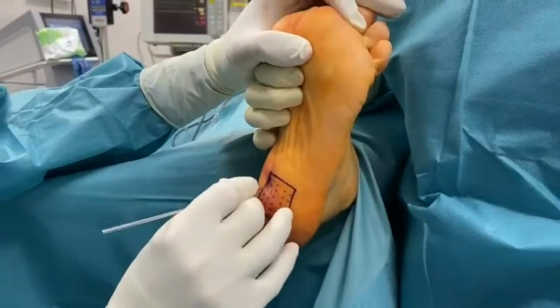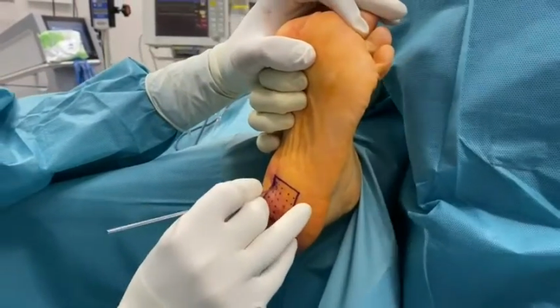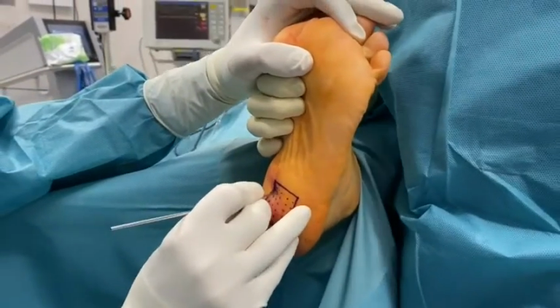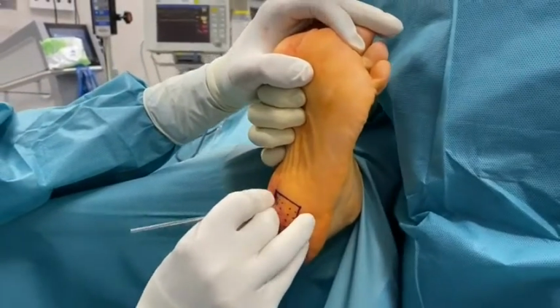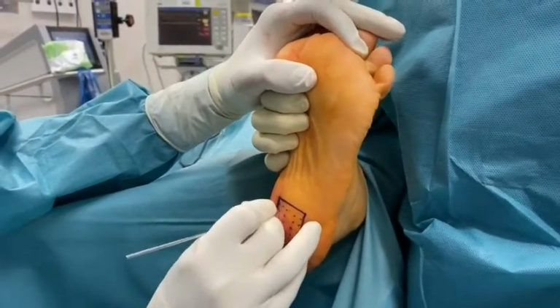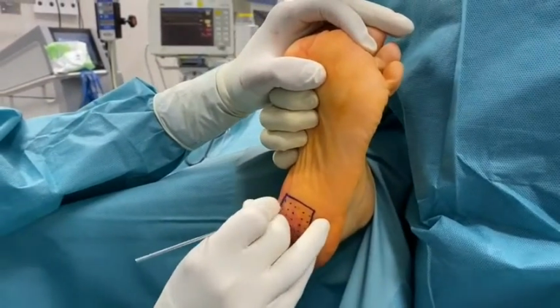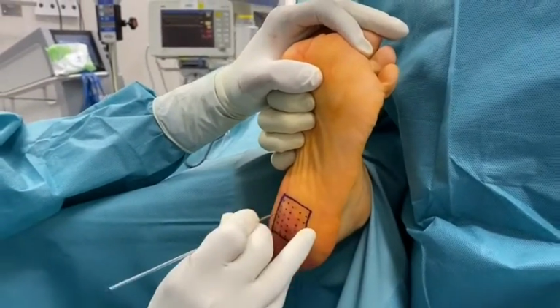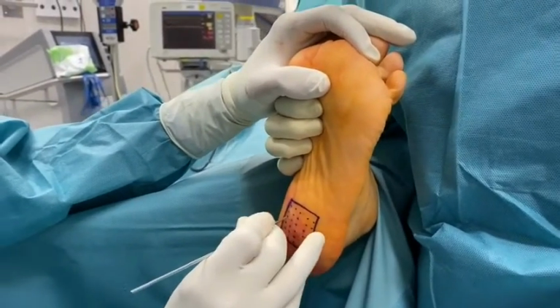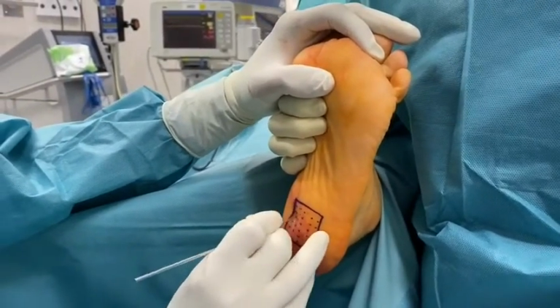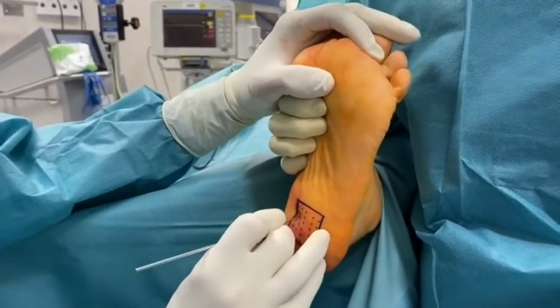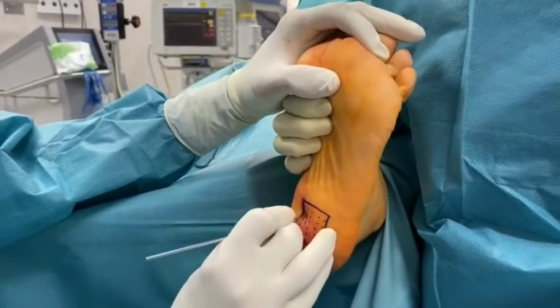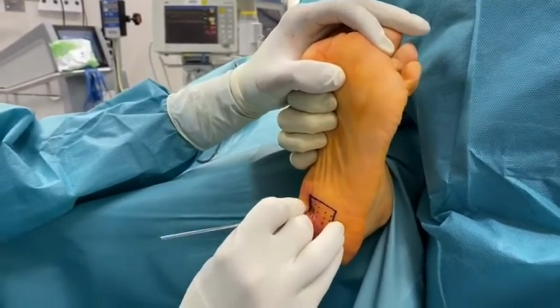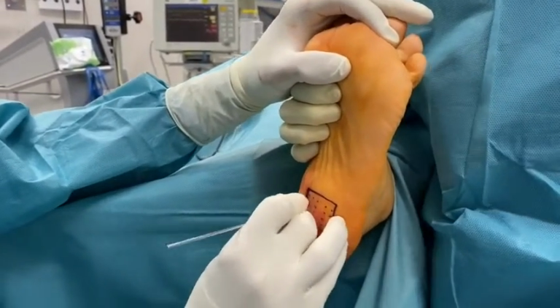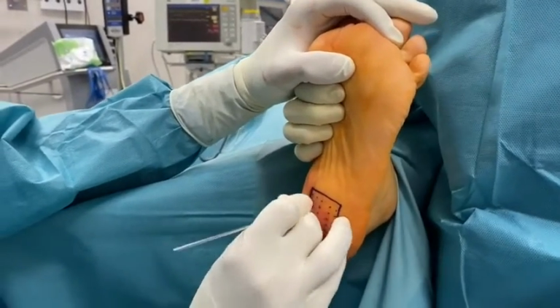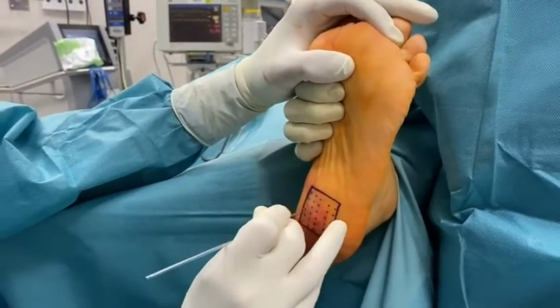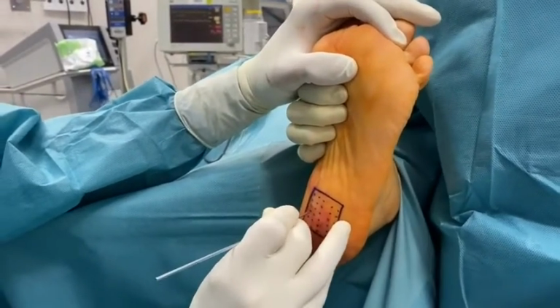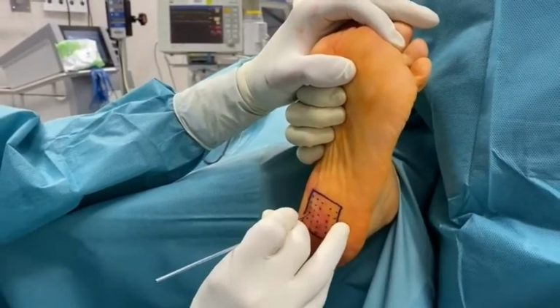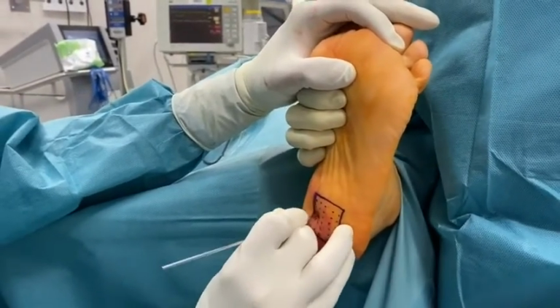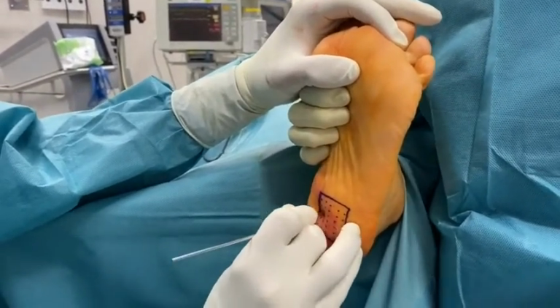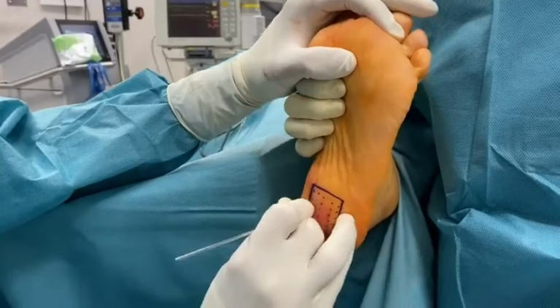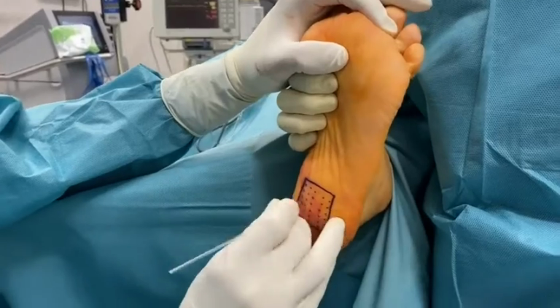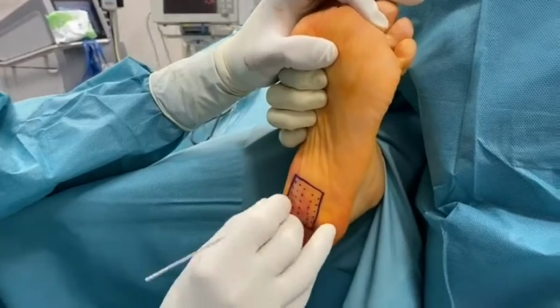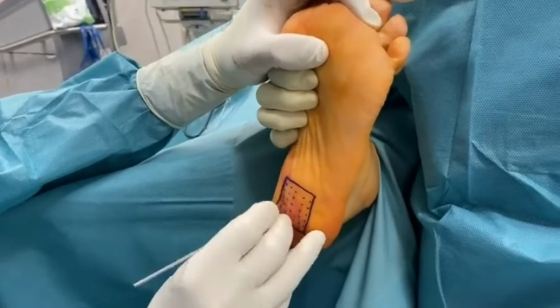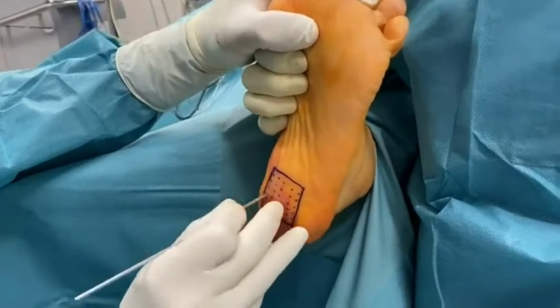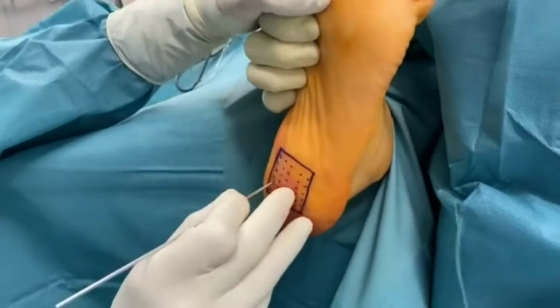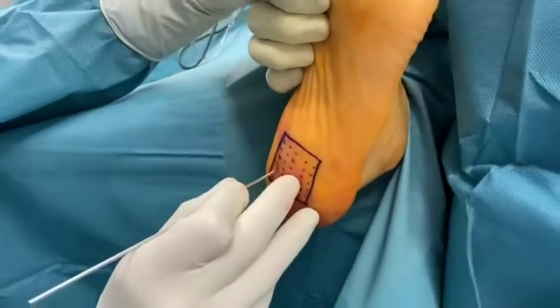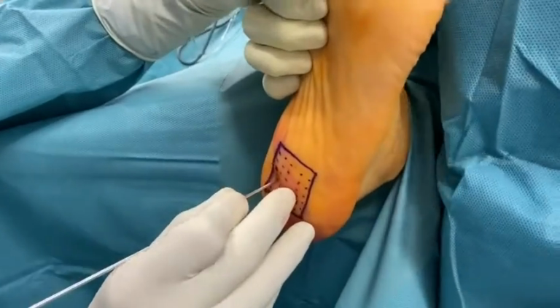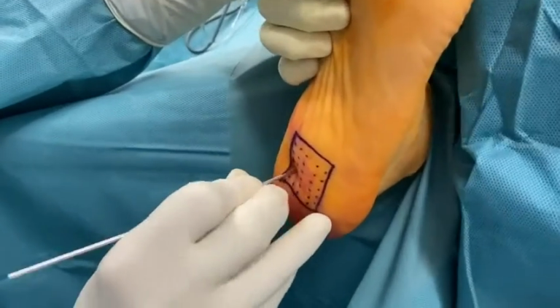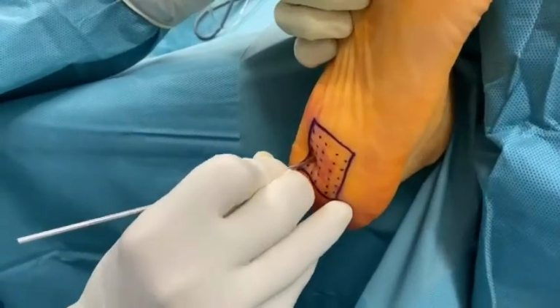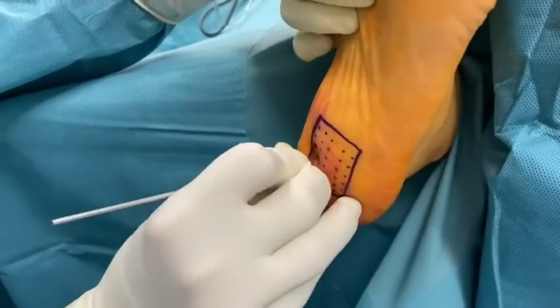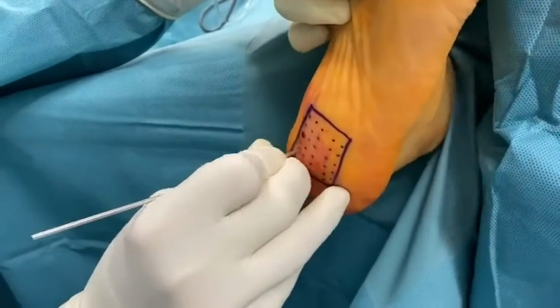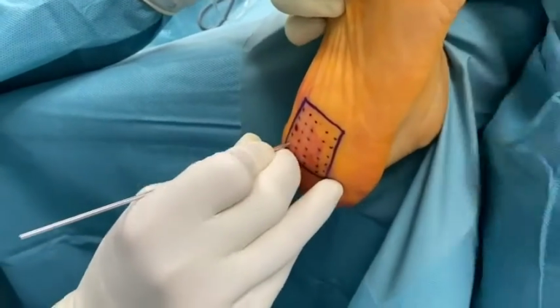Radiofrequency skin entrance points are punctured with a 1 to 1.5 mm Kirchner wire.